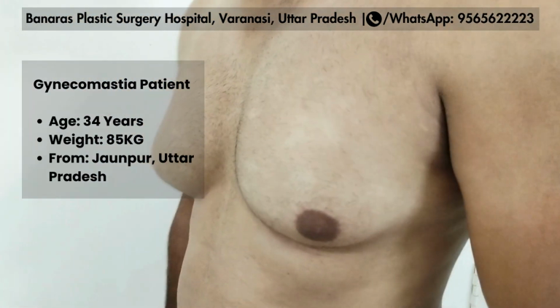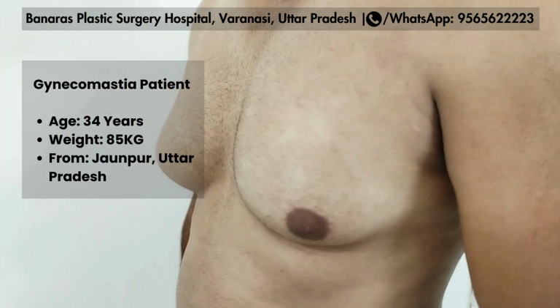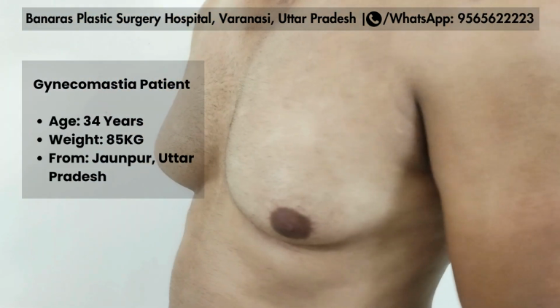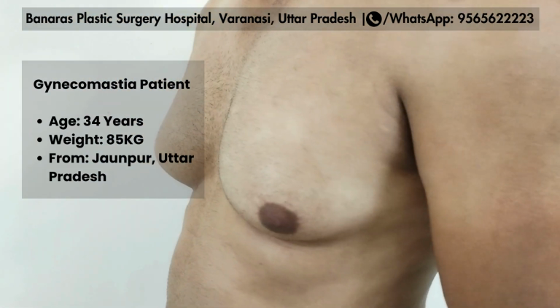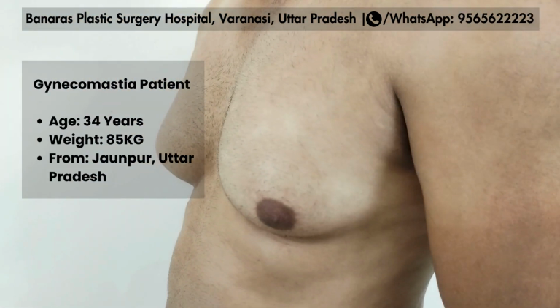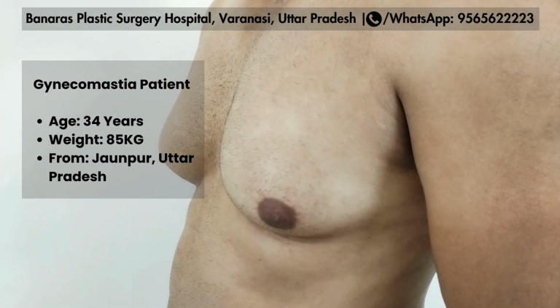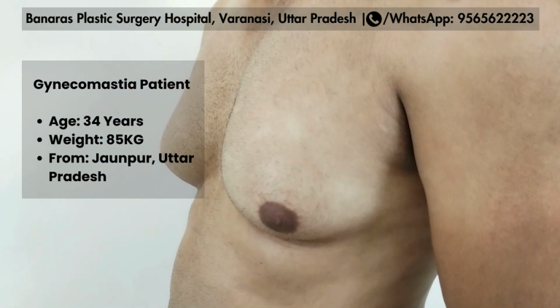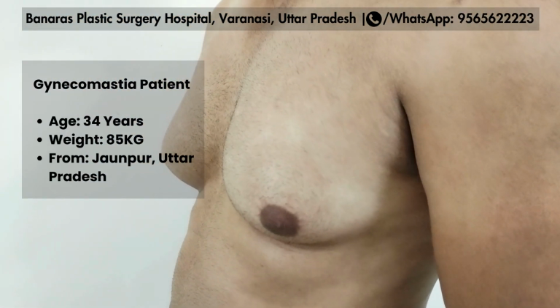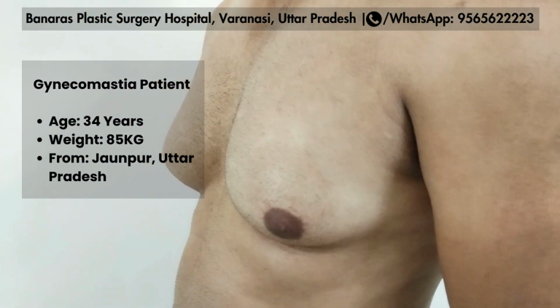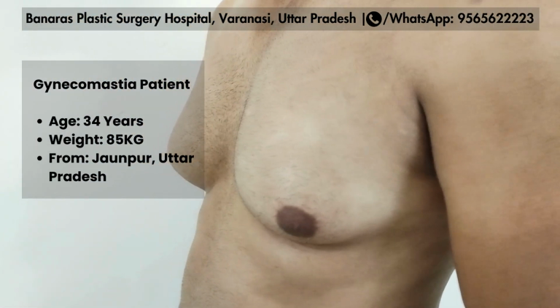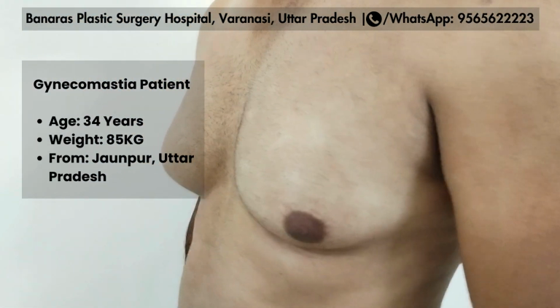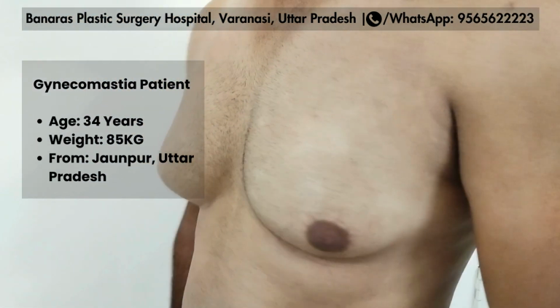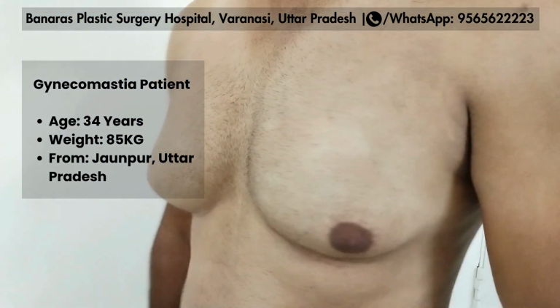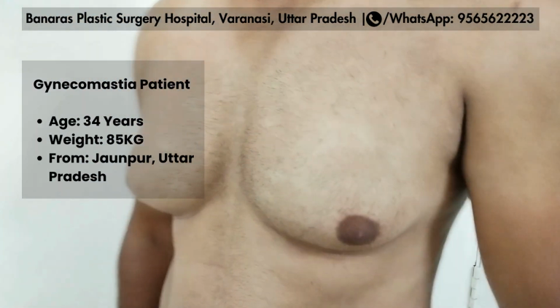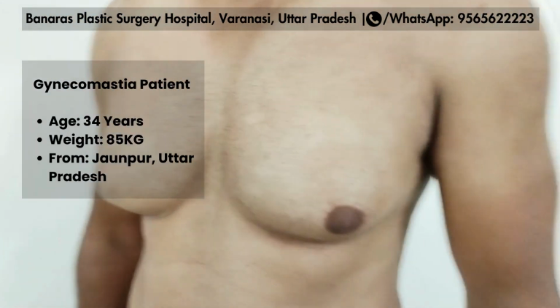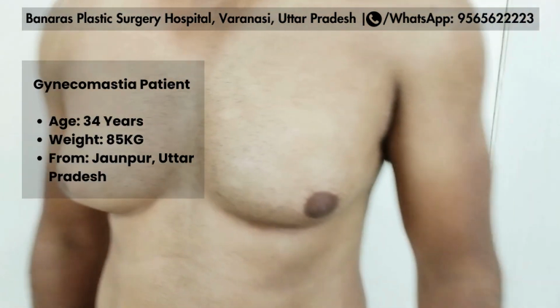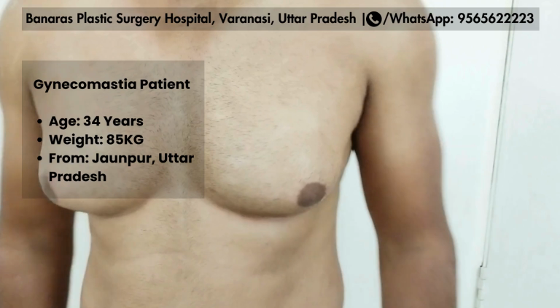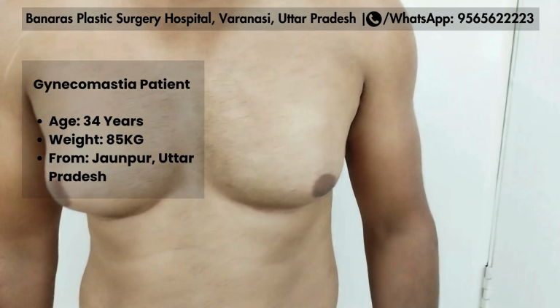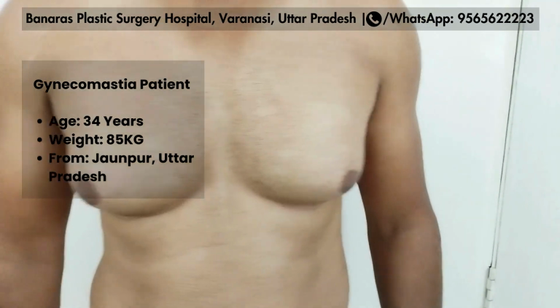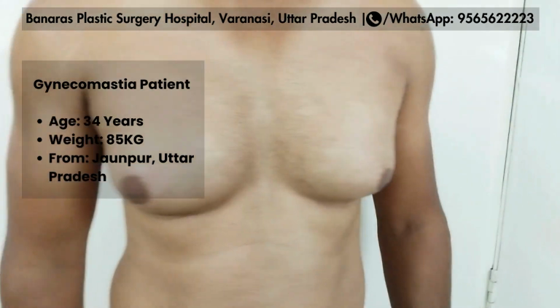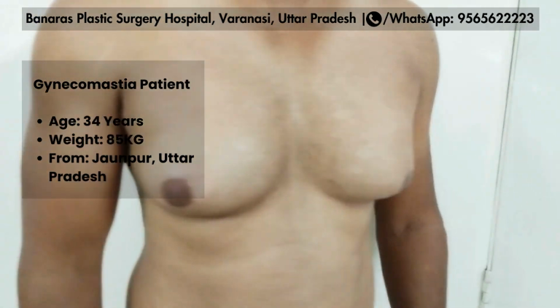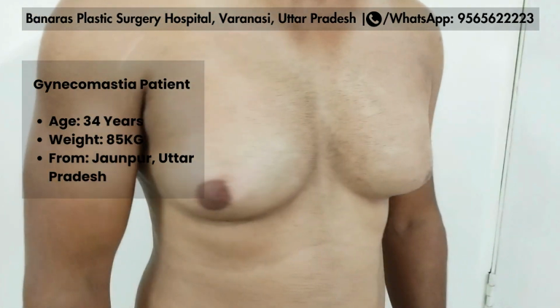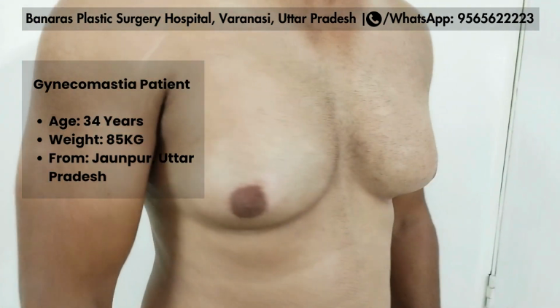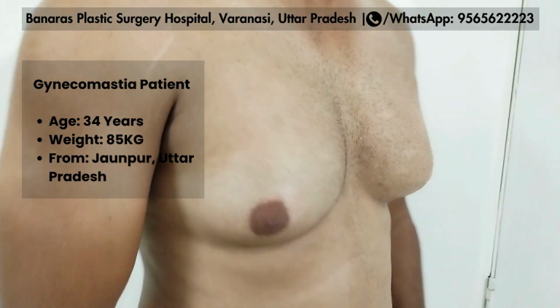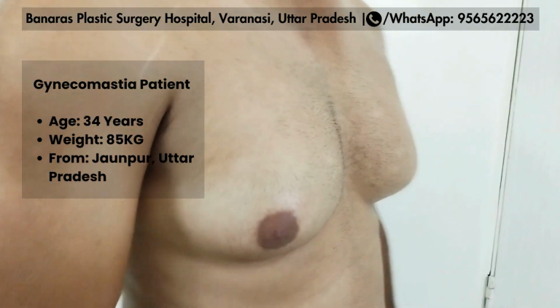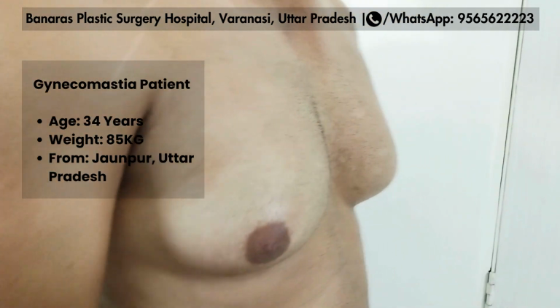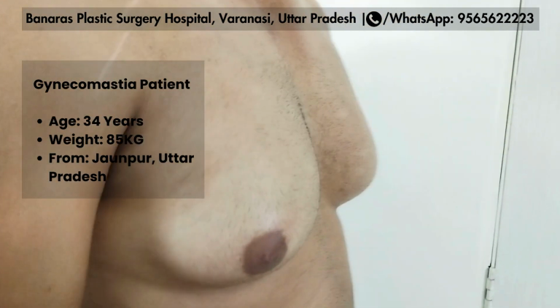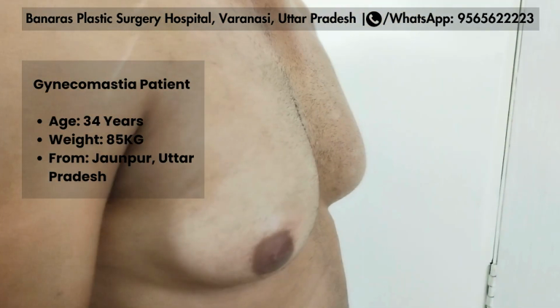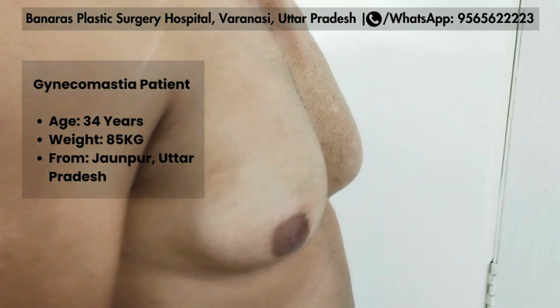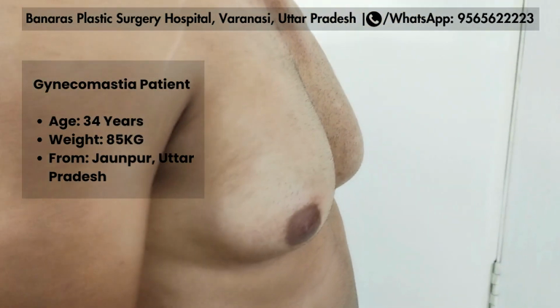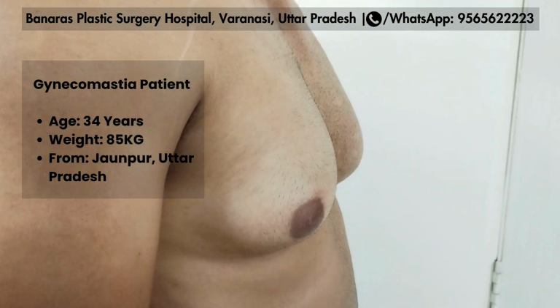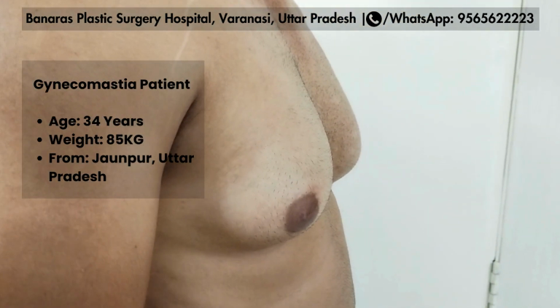This patient is 34 years old, about 85kg.